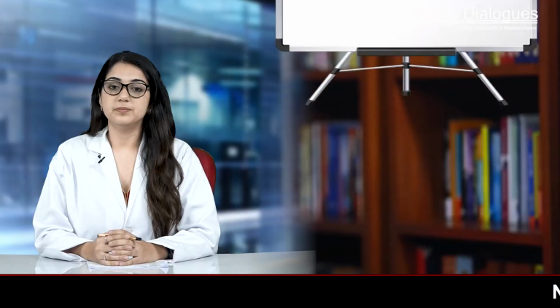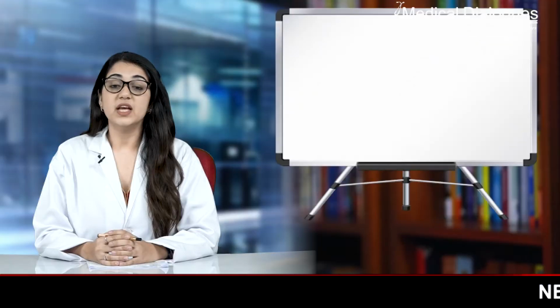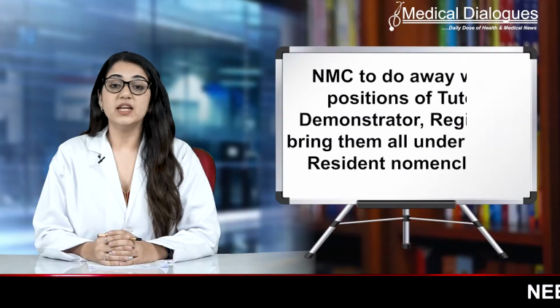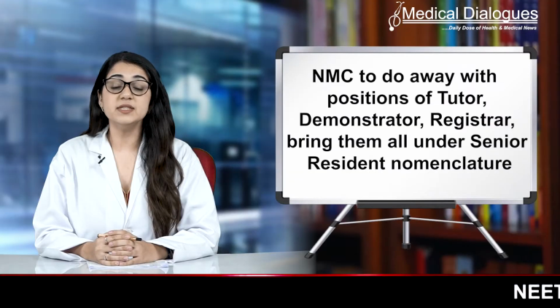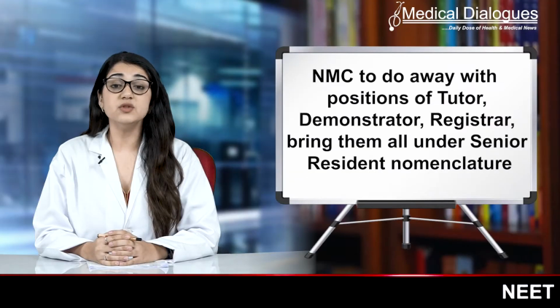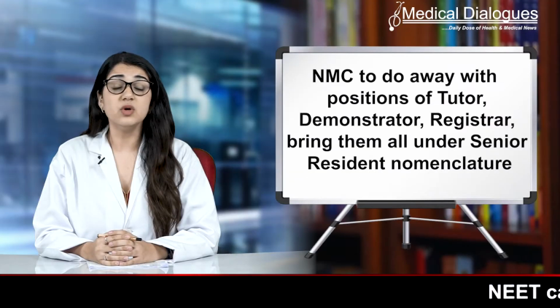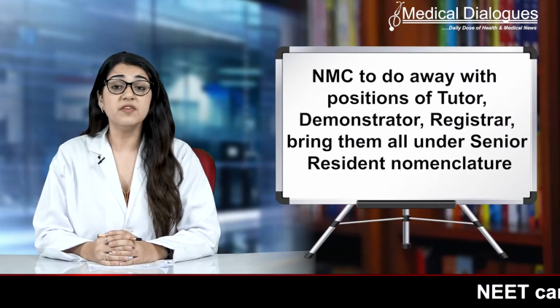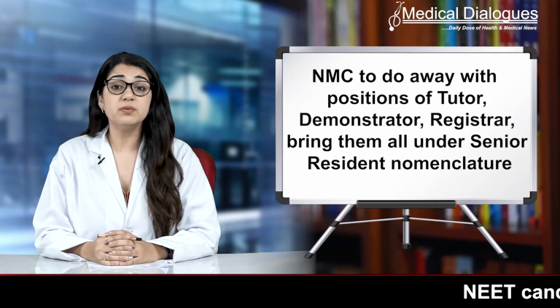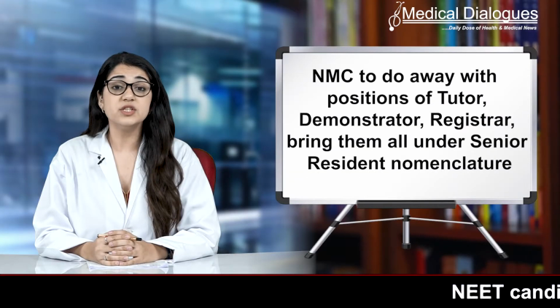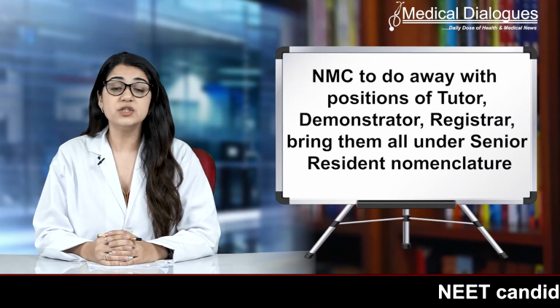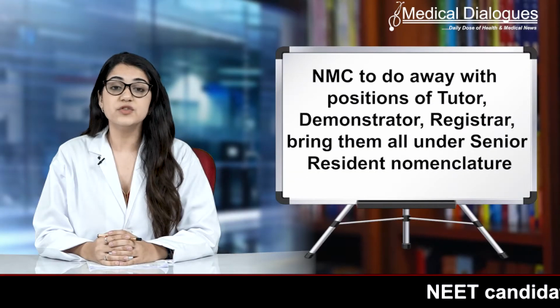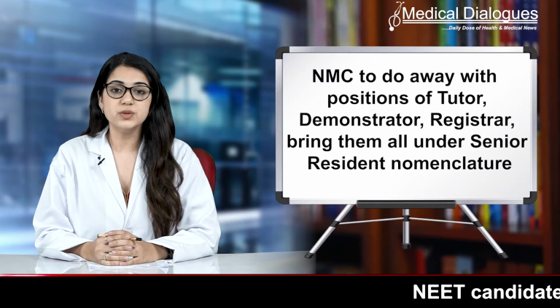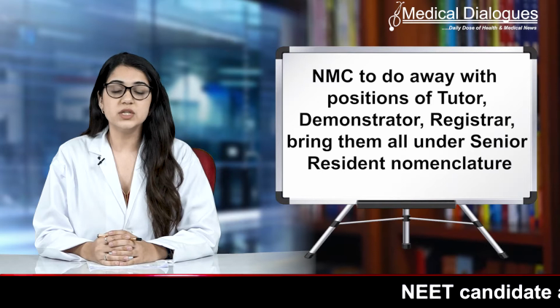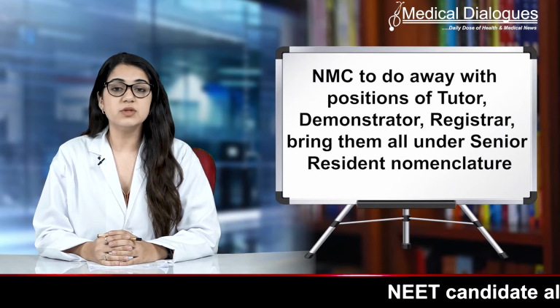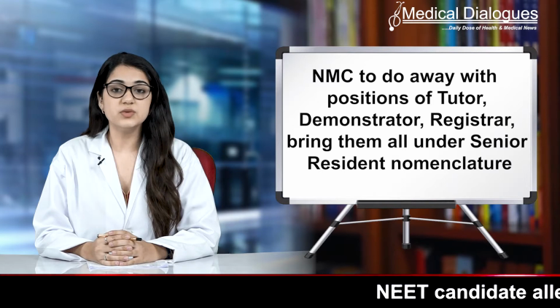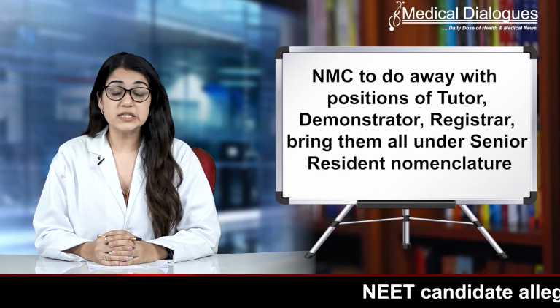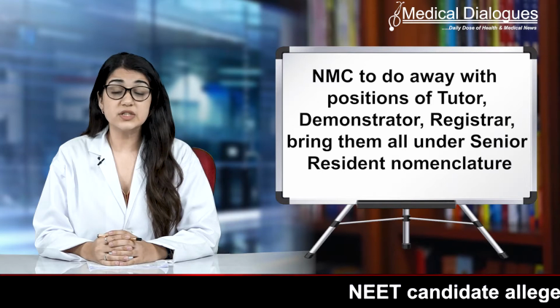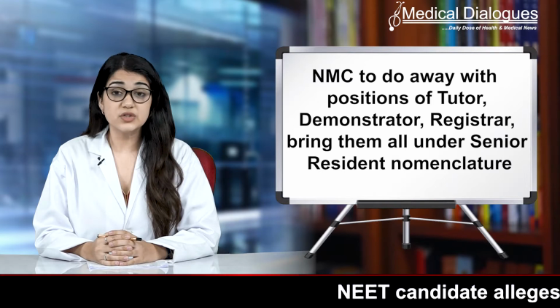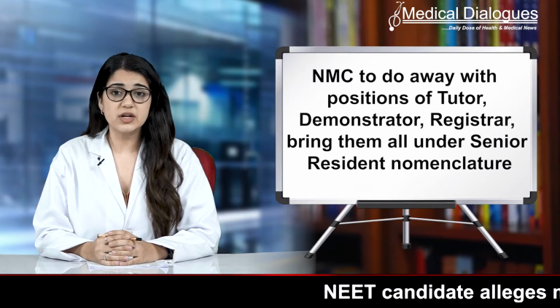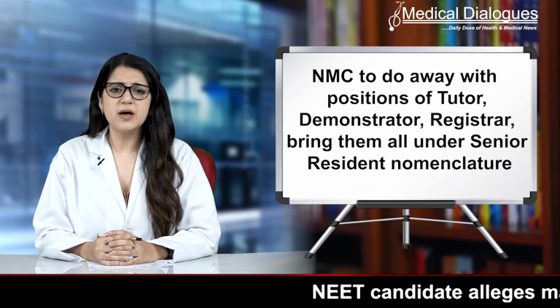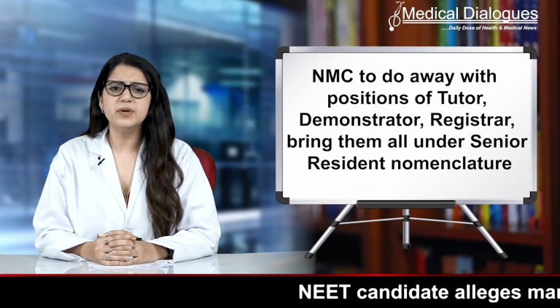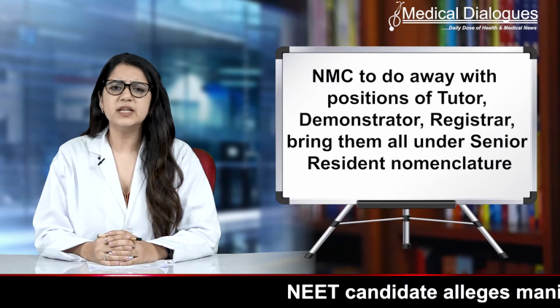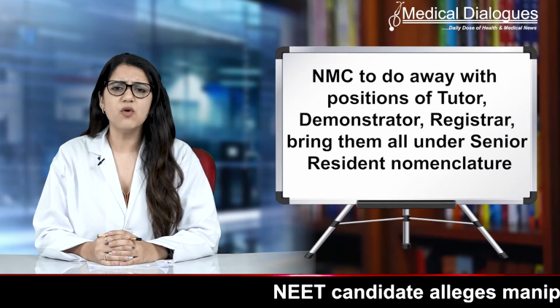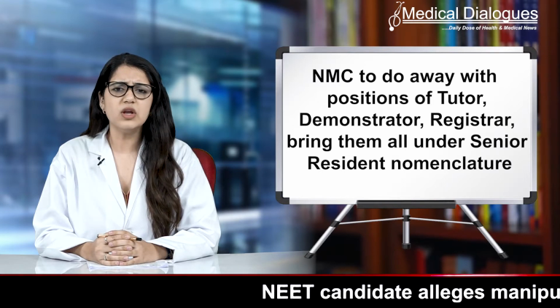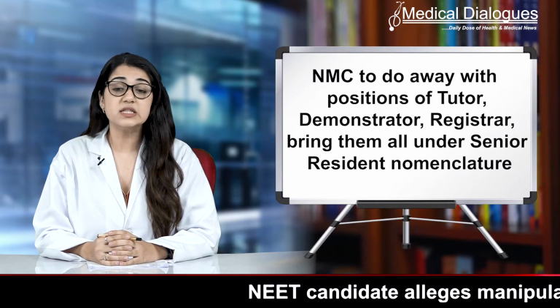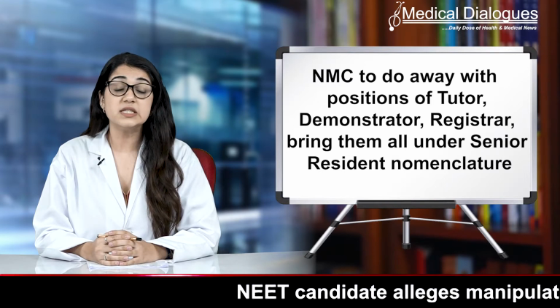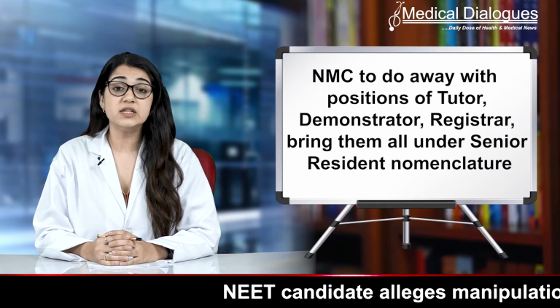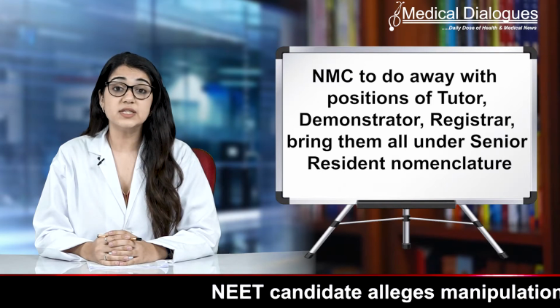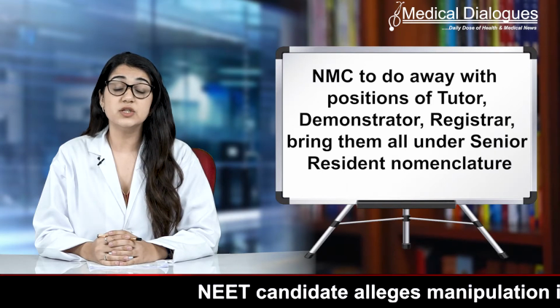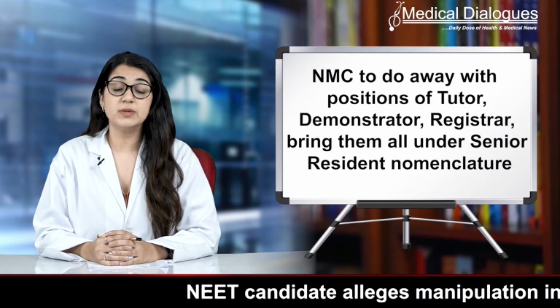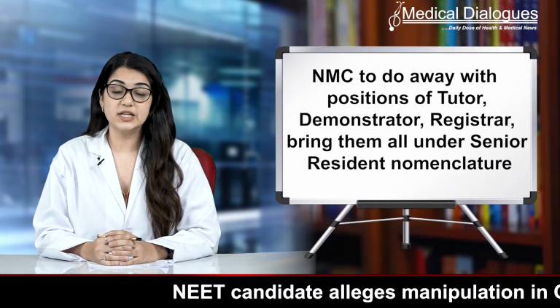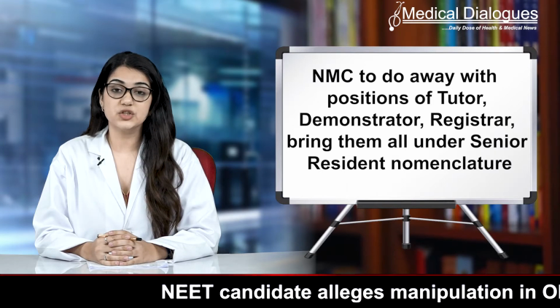NMC to do away with positions of tutor, demonstrator, registrar — bringing them all under the senior resident nomenclature.